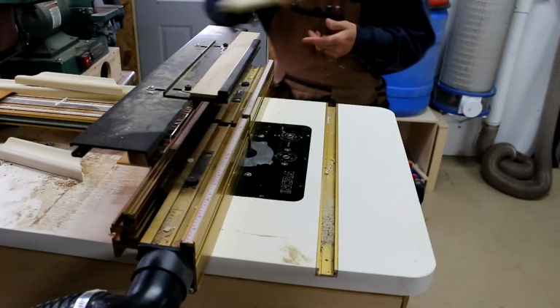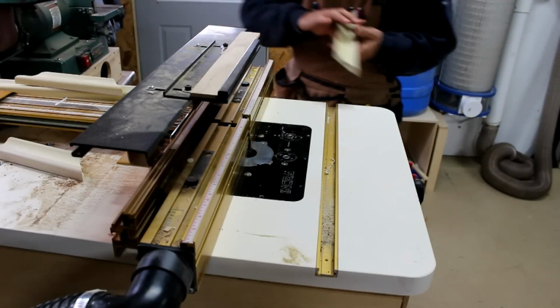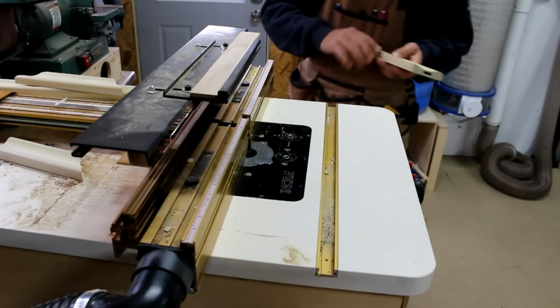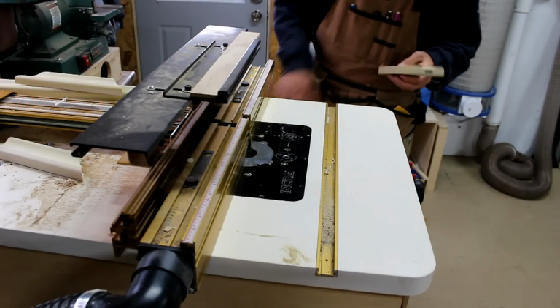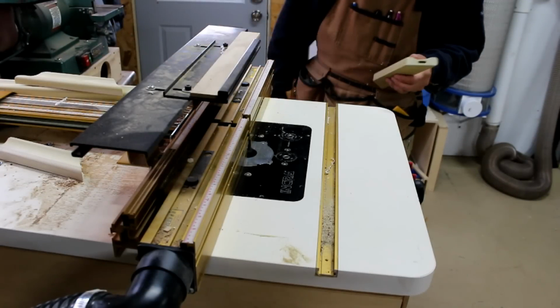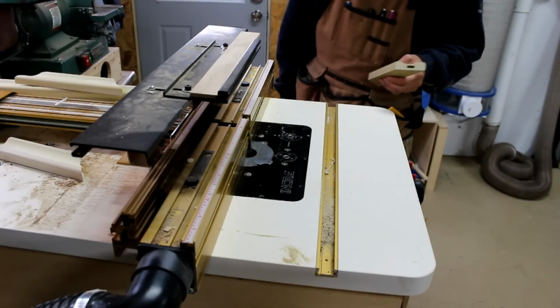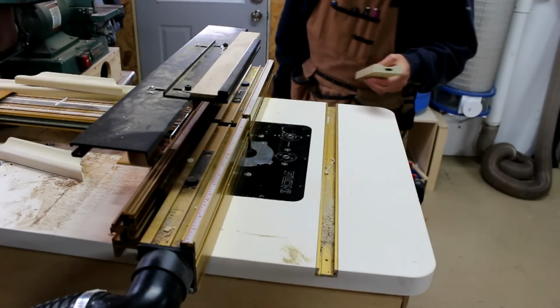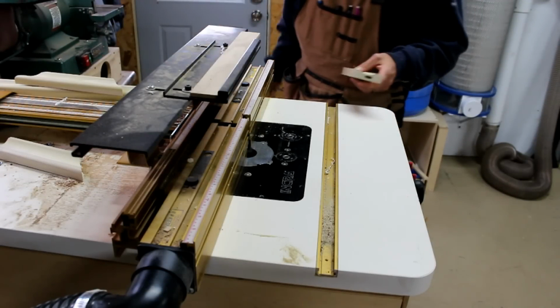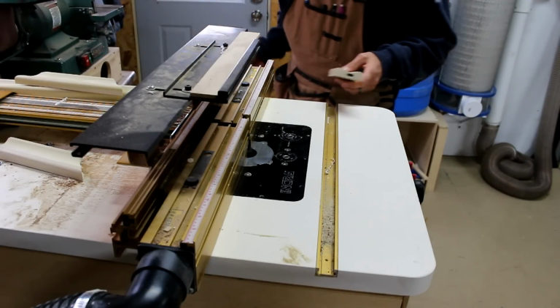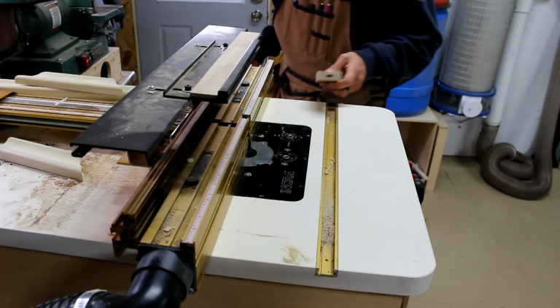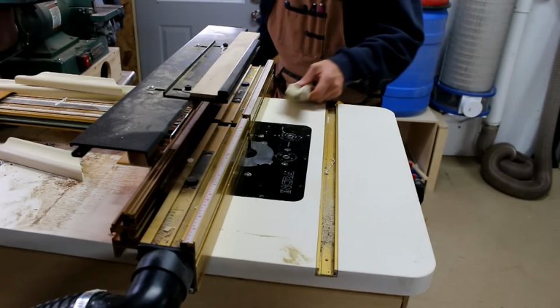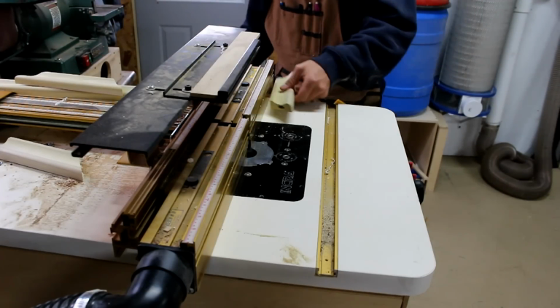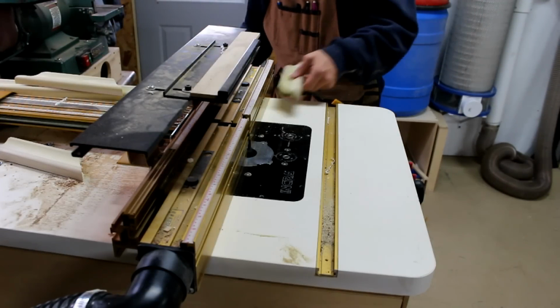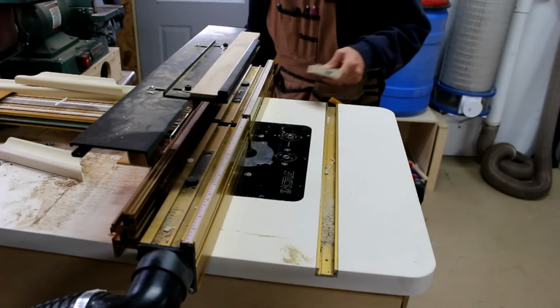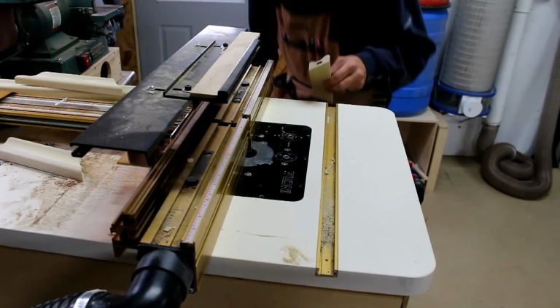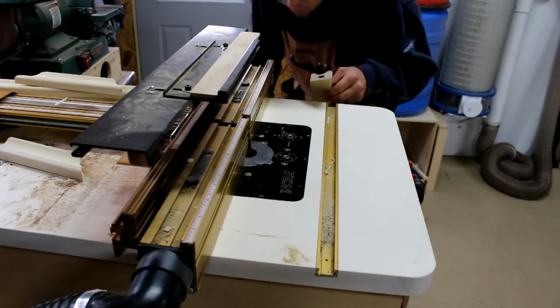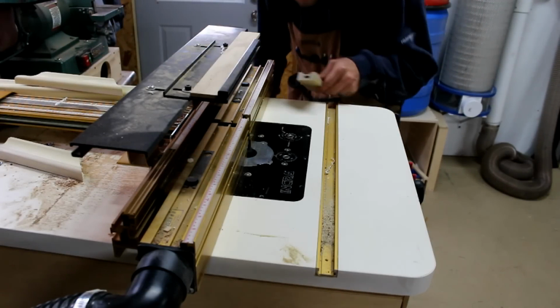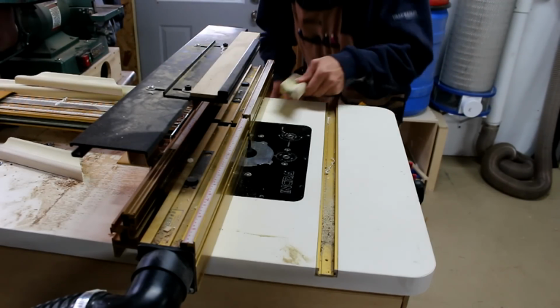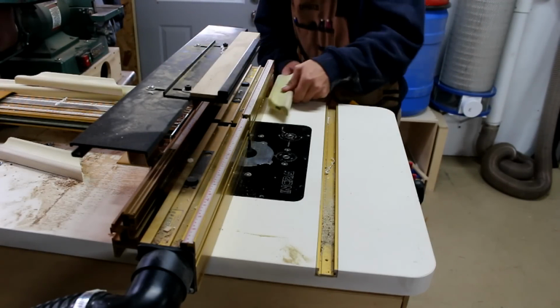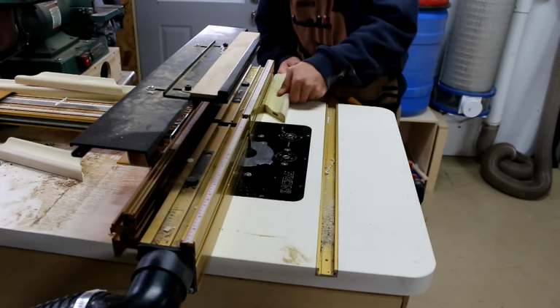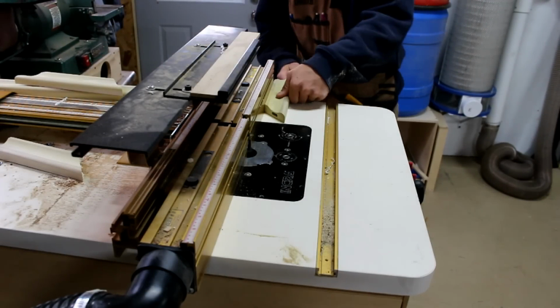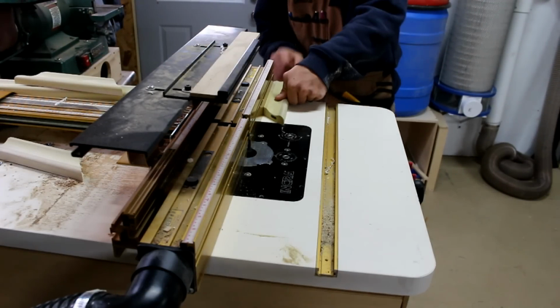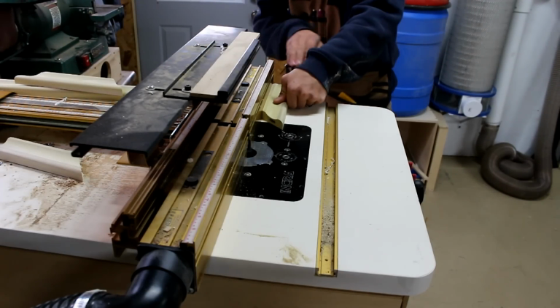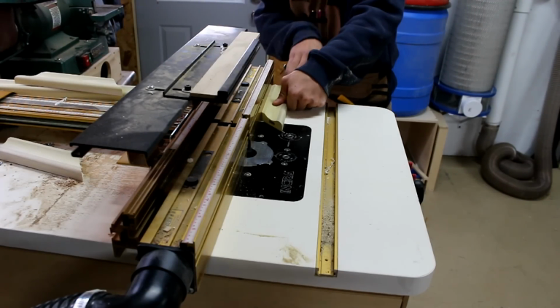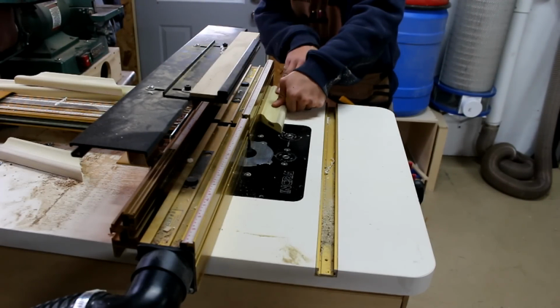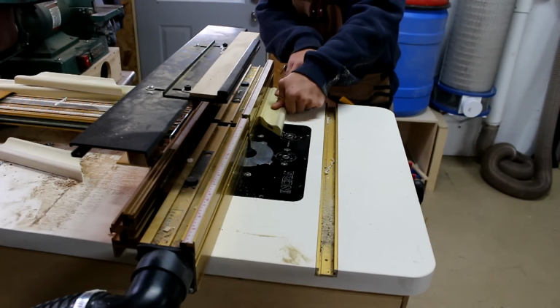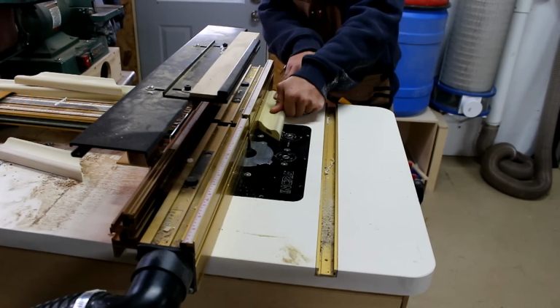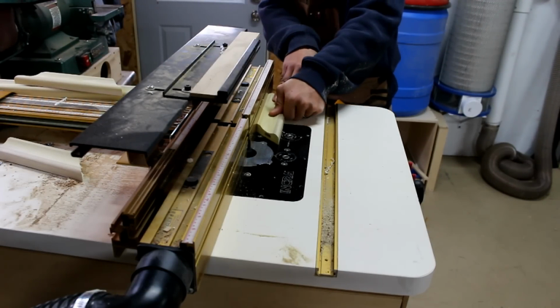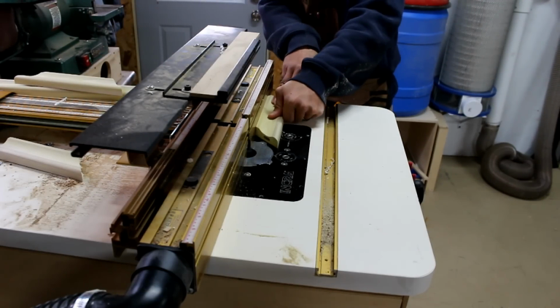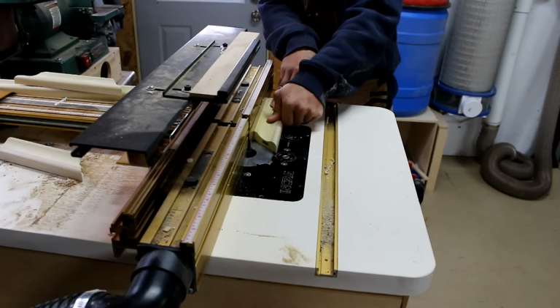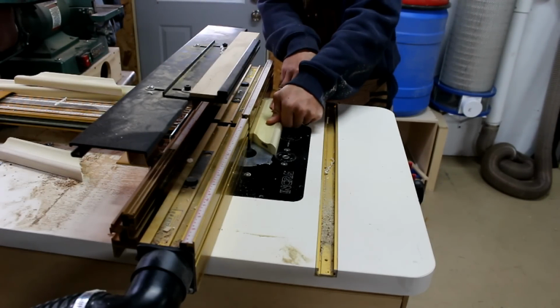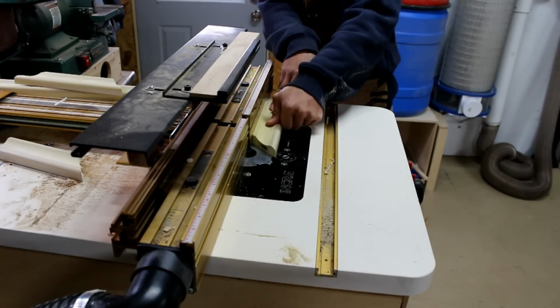I head back to the router table with a rabbet bit to cut a rabbet so the glass and backing can be recessed.